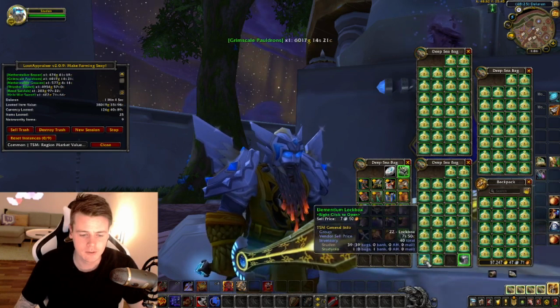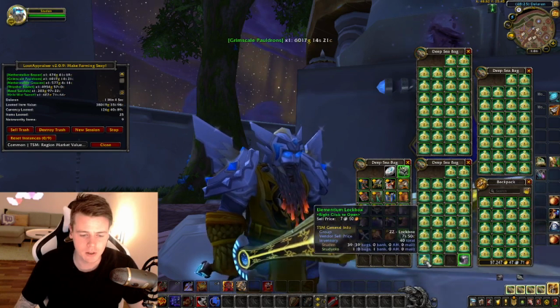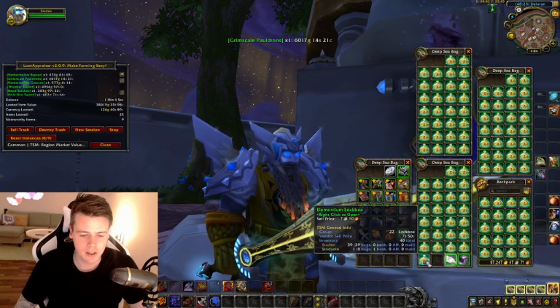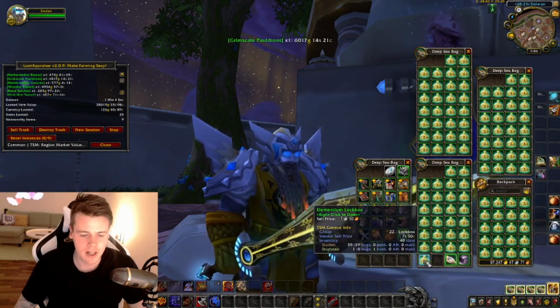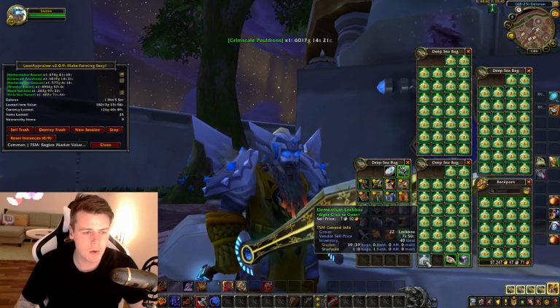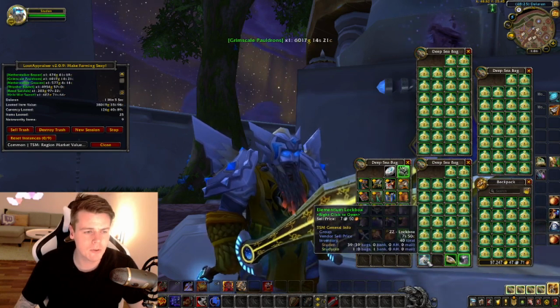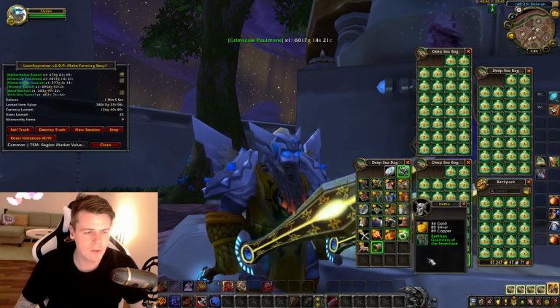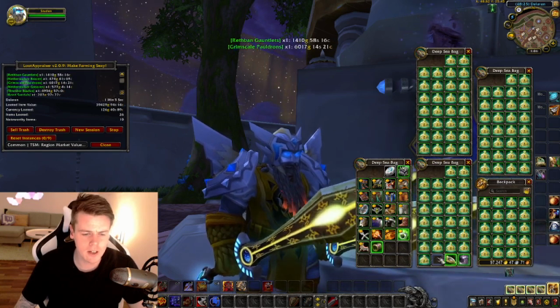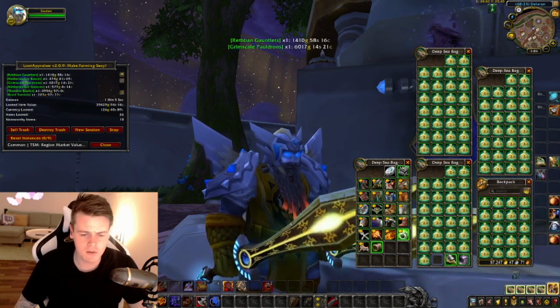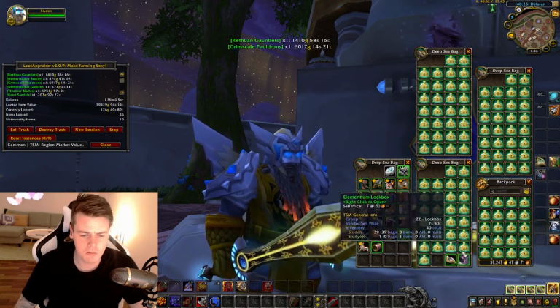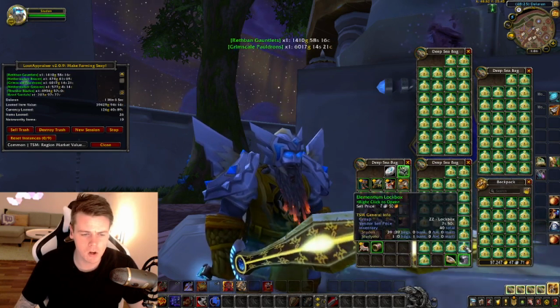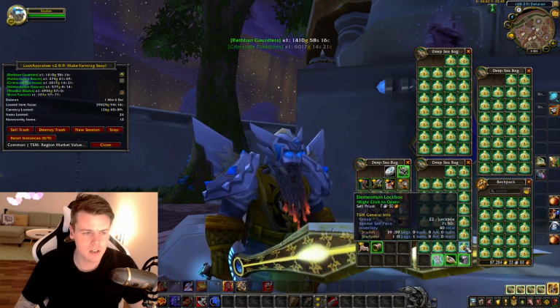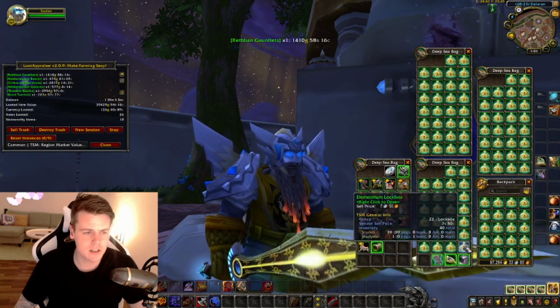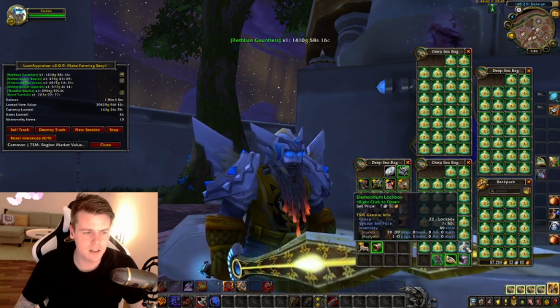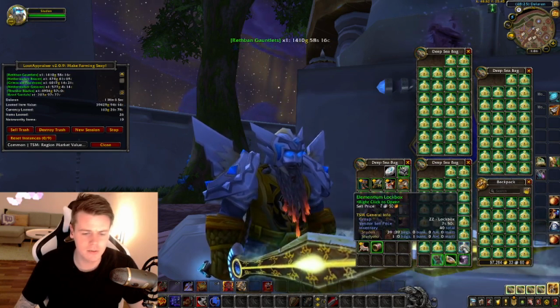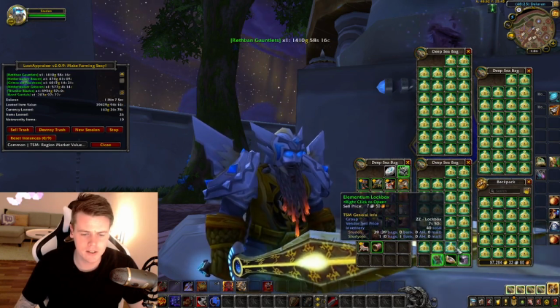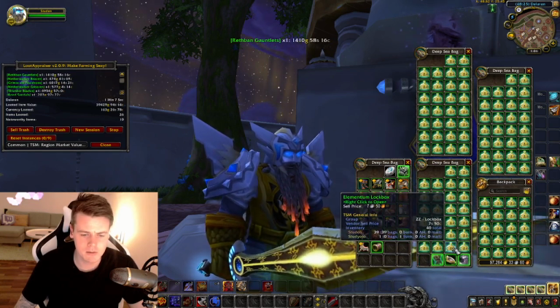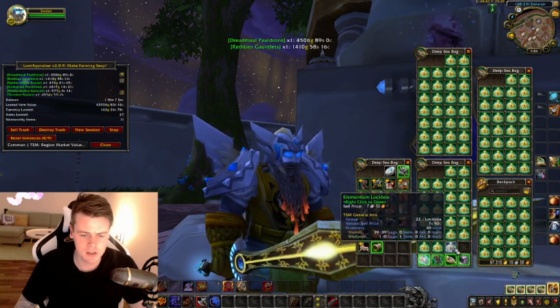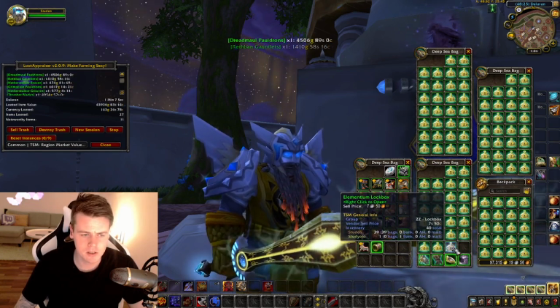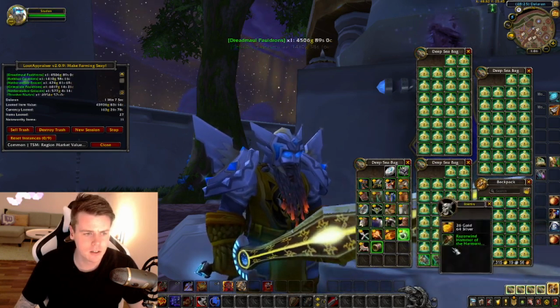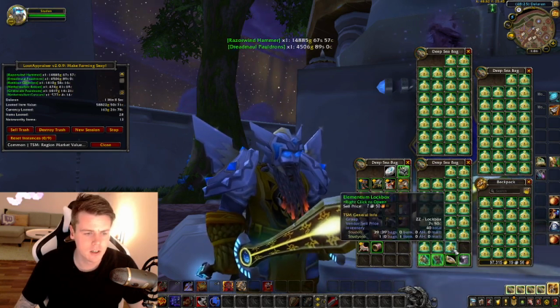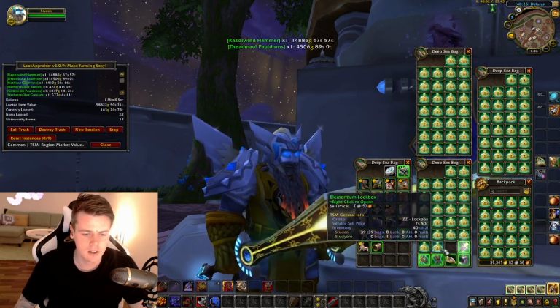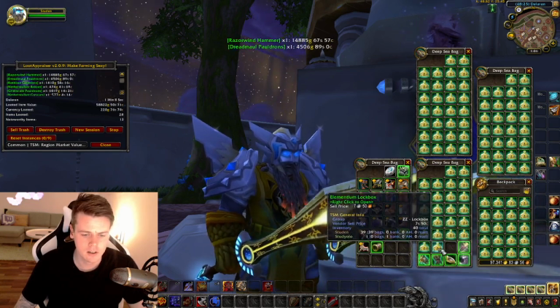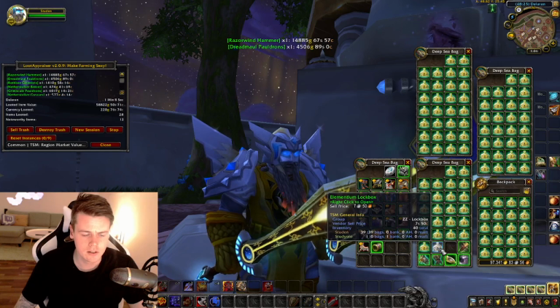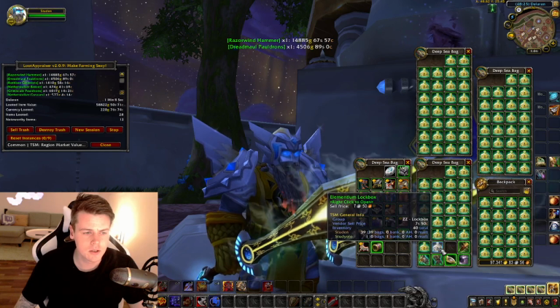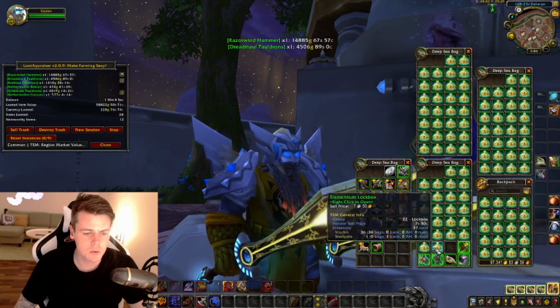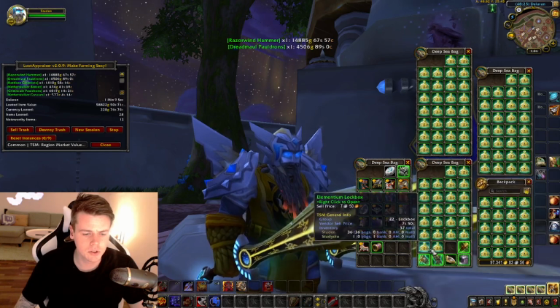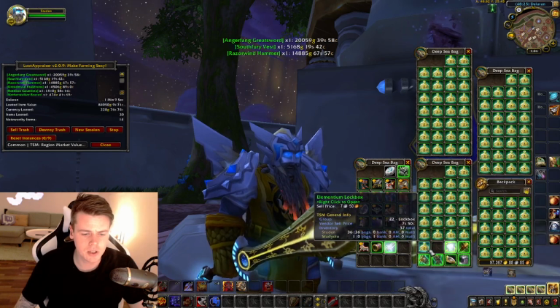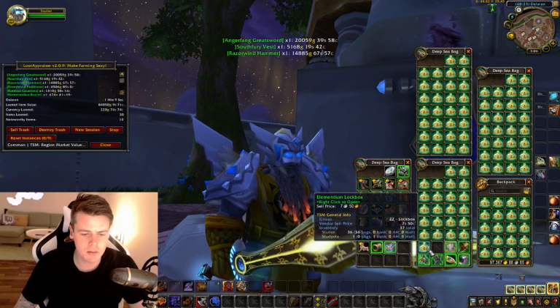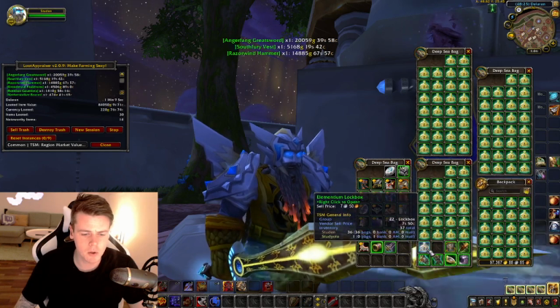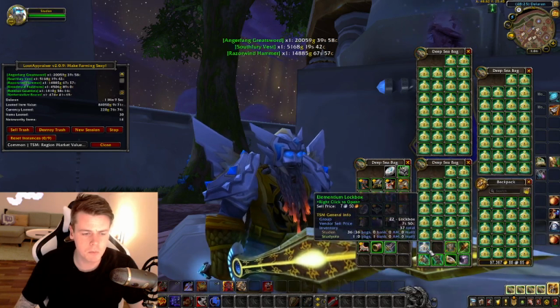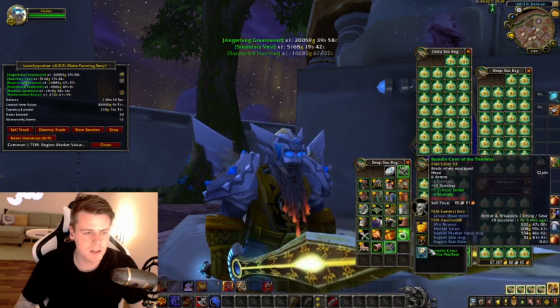I frequently do resets where I just reset my settings on Scrap and mark the items all over again. Like this treadmill piece — it's one of the items that I know for sure is fake value. Now I think I've marked enough items to just keep on opening.